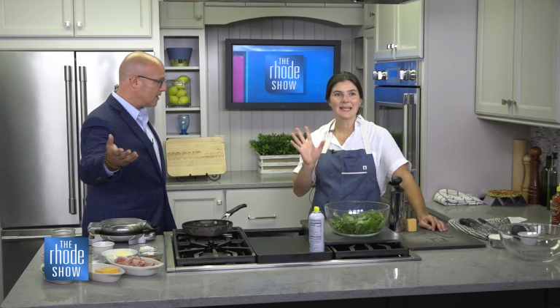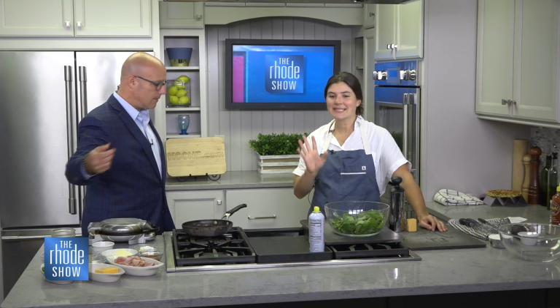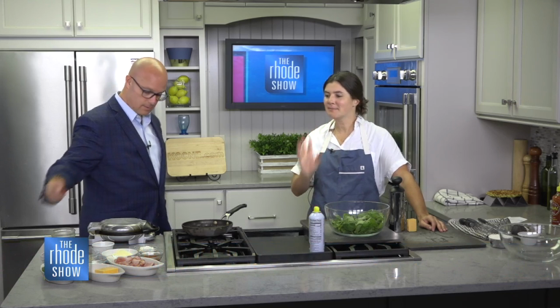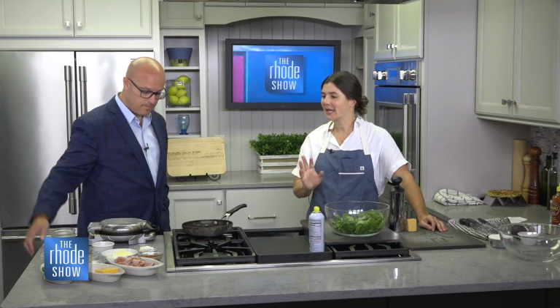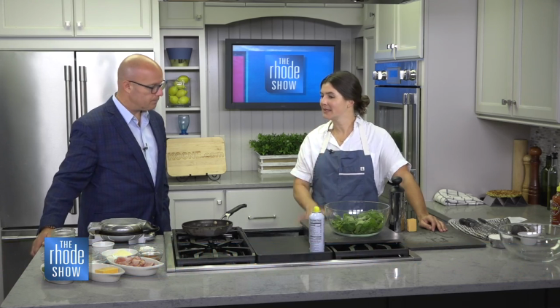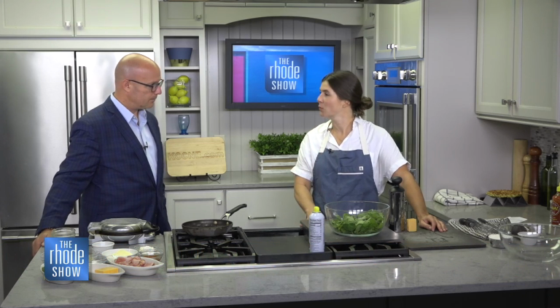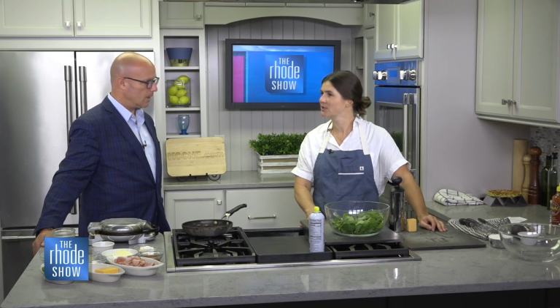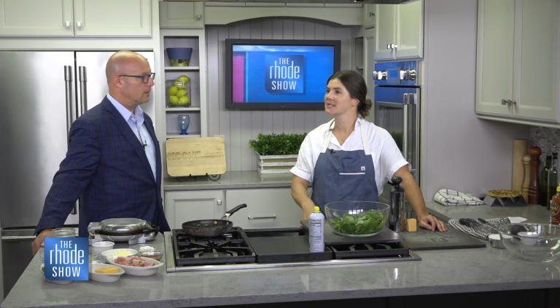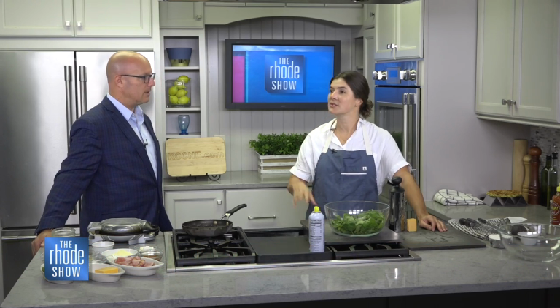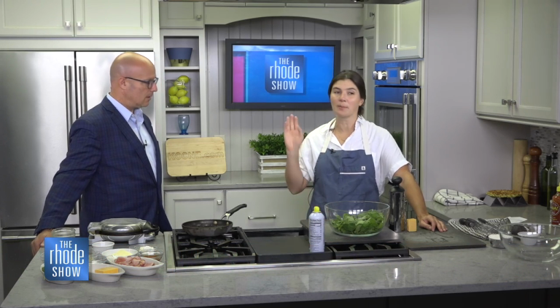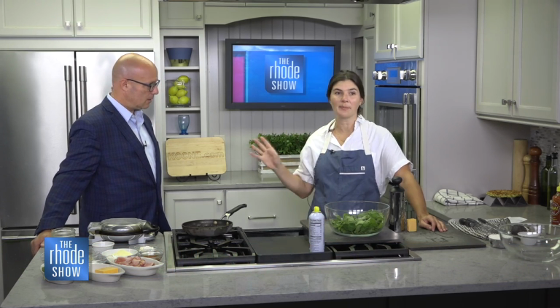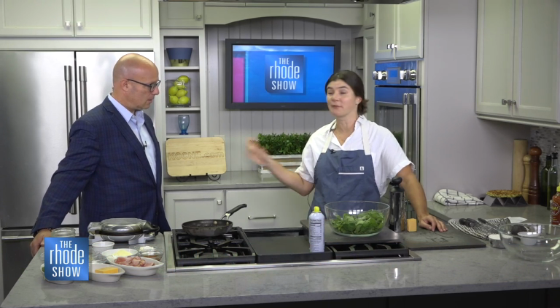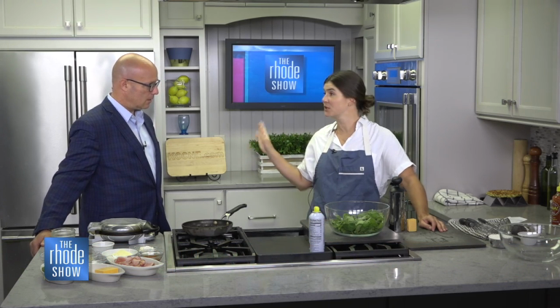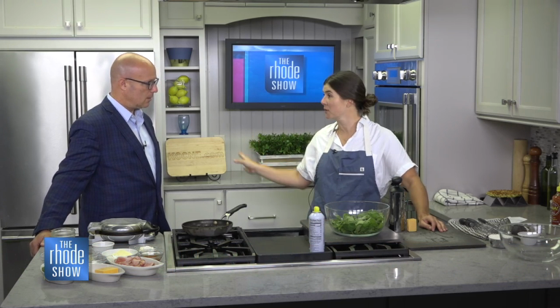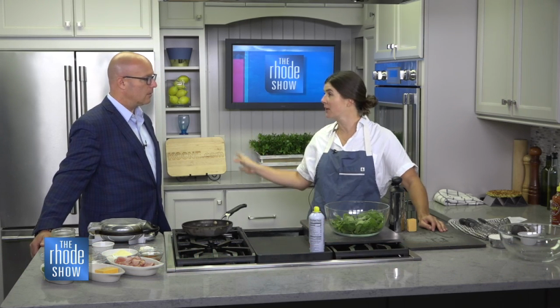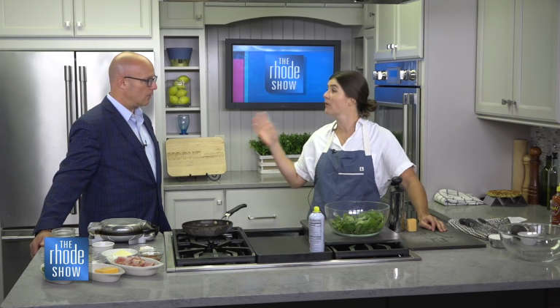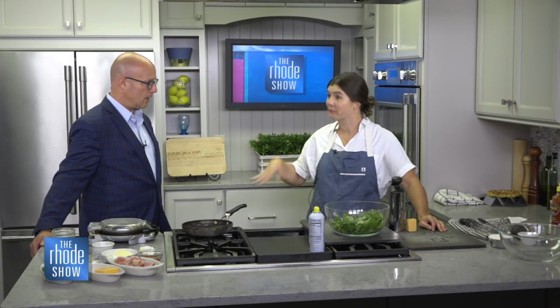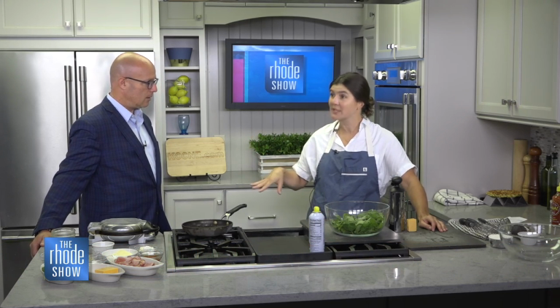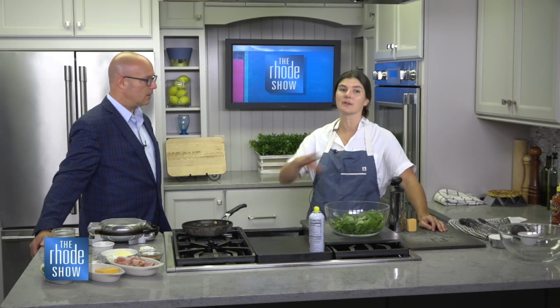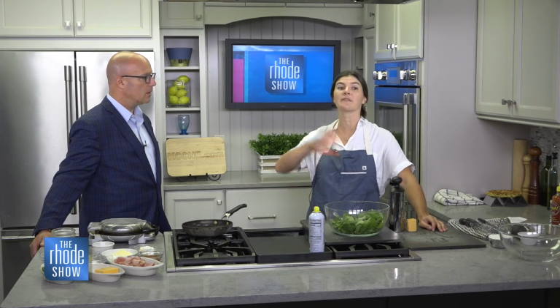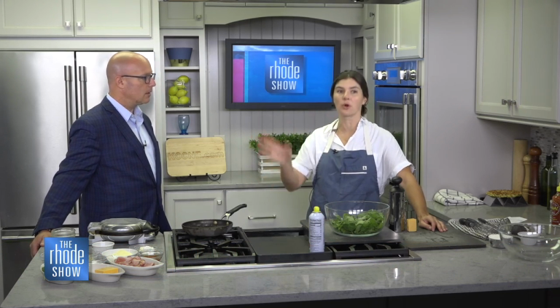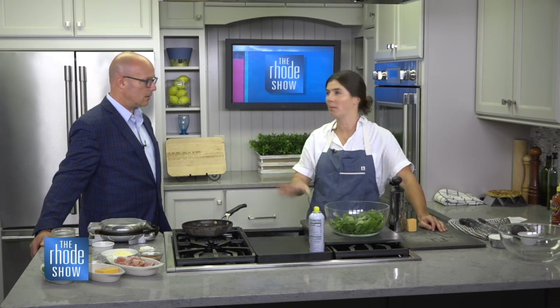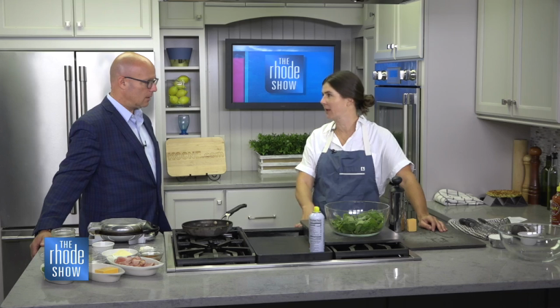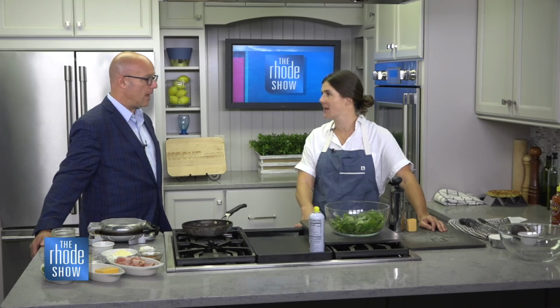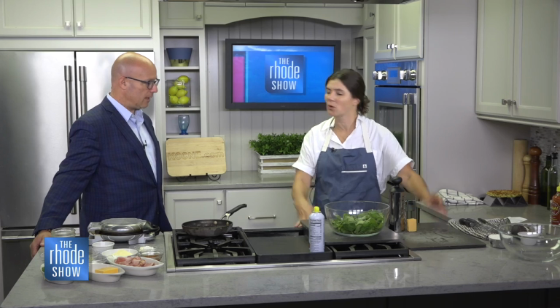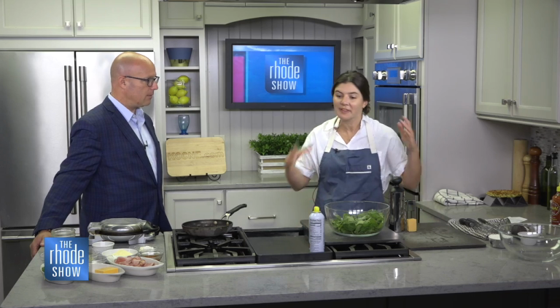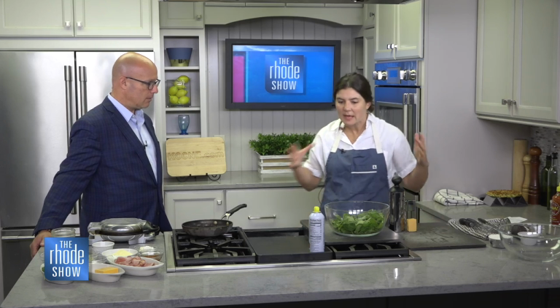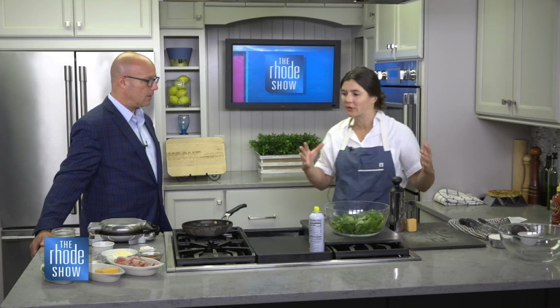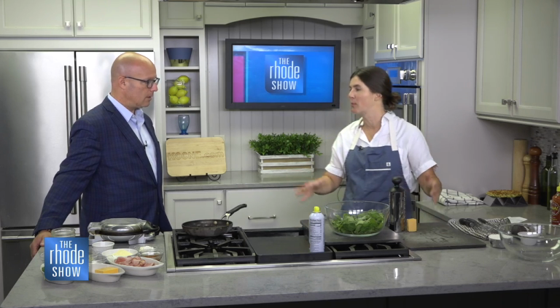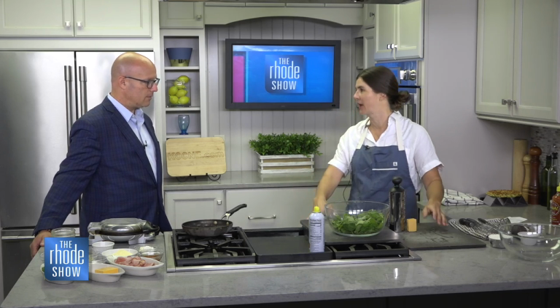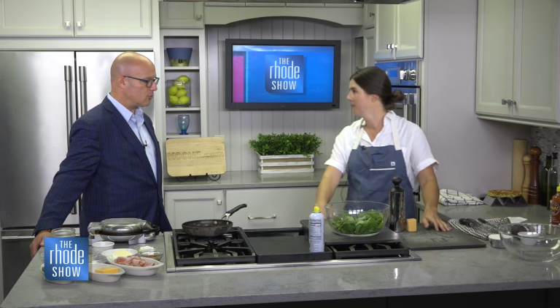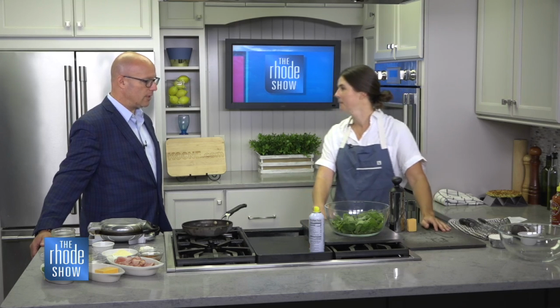19 make-ahead school lunches — things you can pop in the fridge for the week or the freezer for a couple of weeks. That way you don't have to think about it every morning.